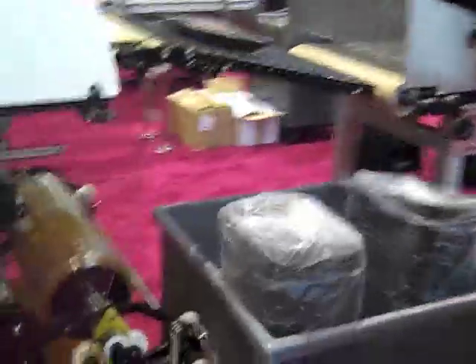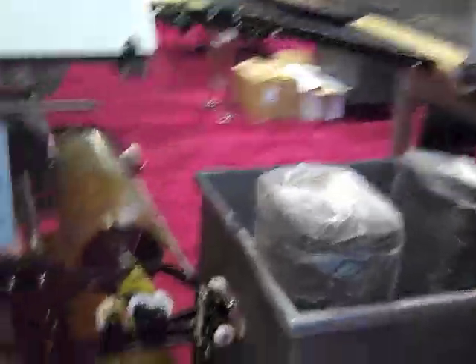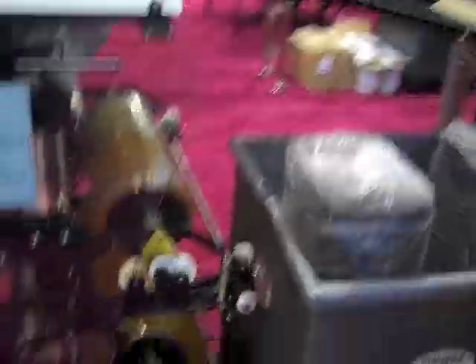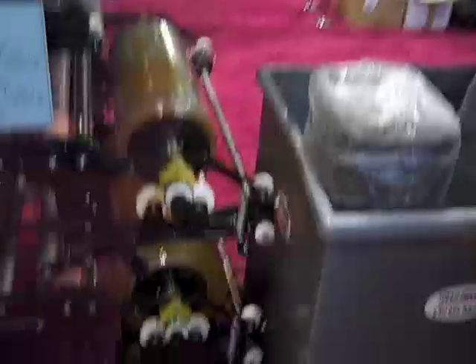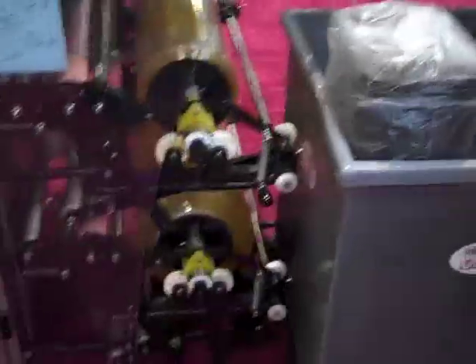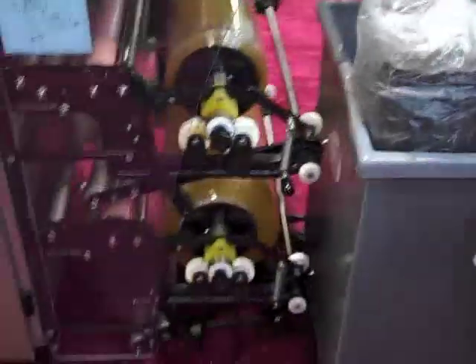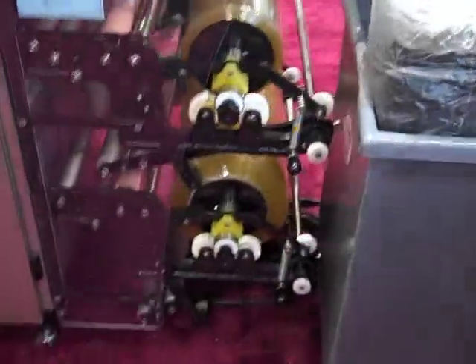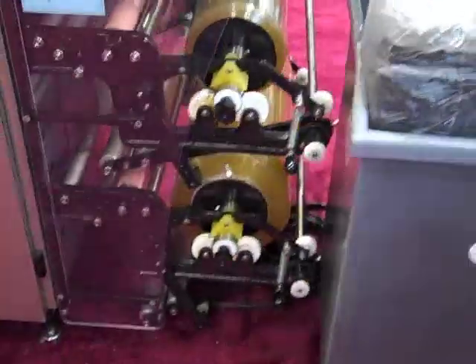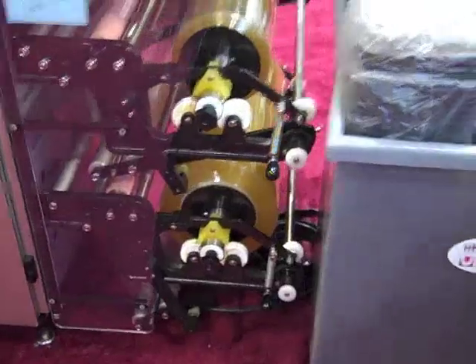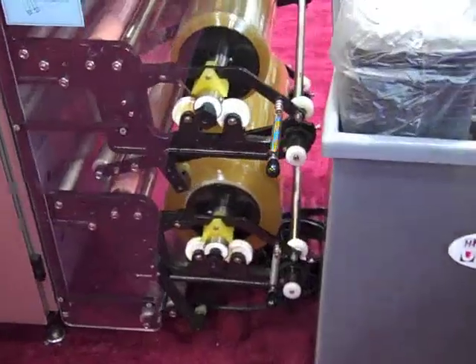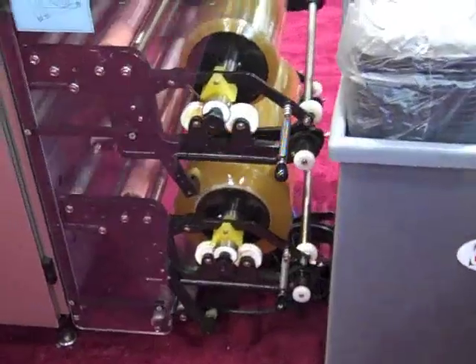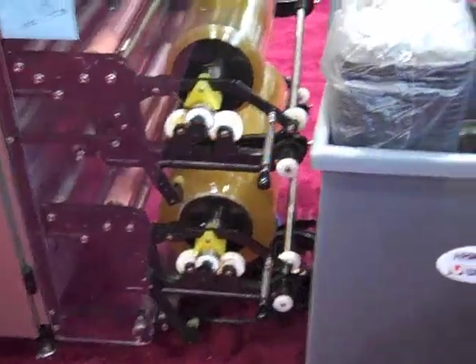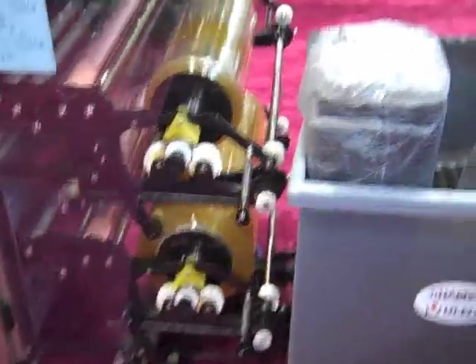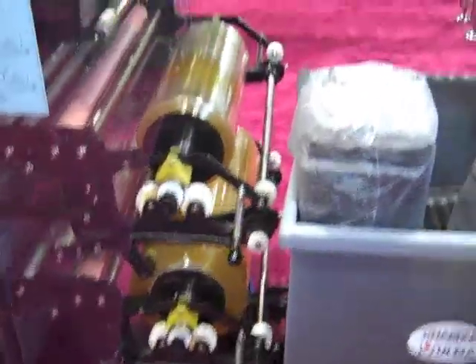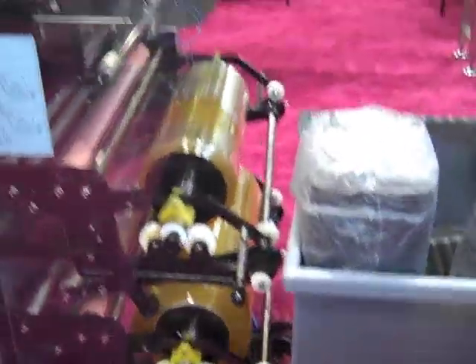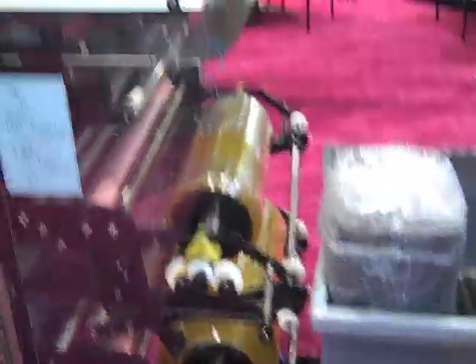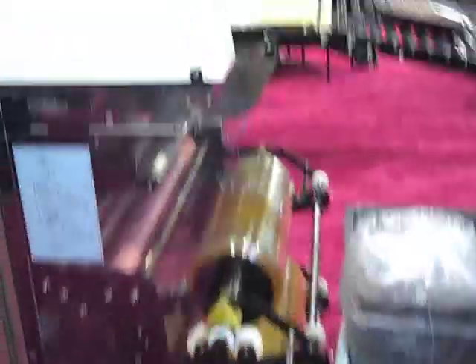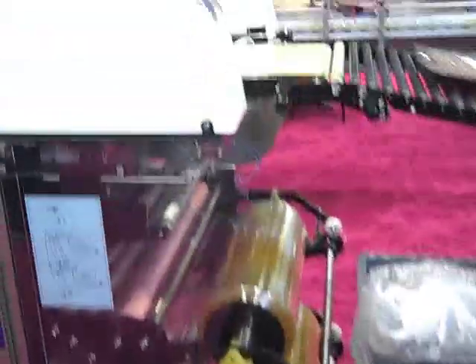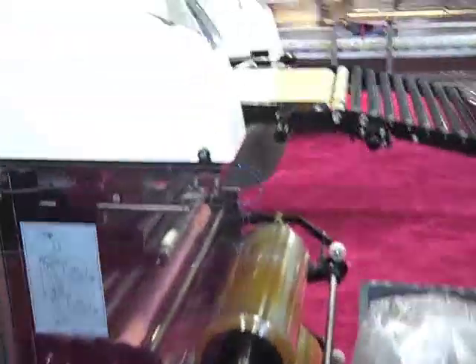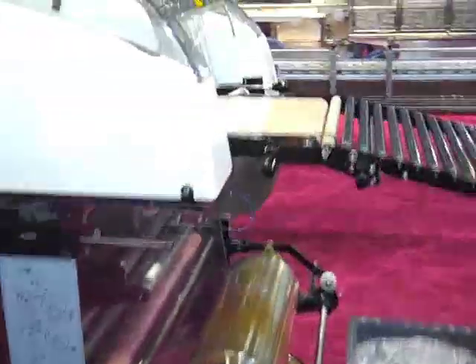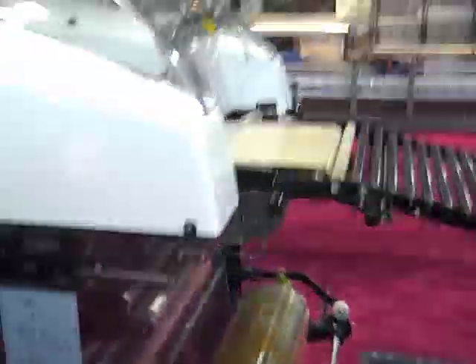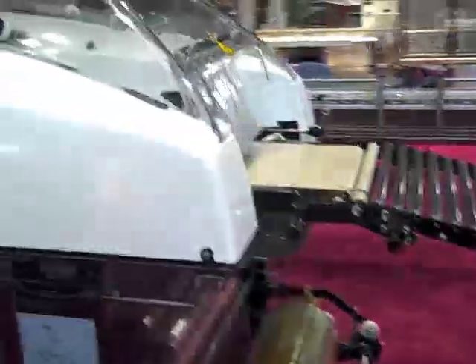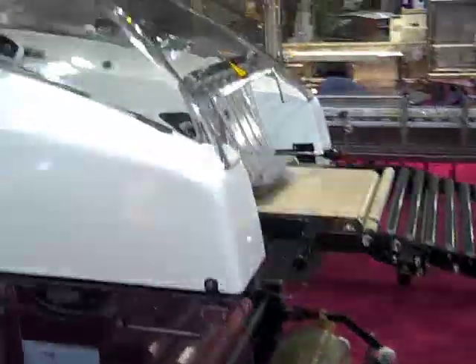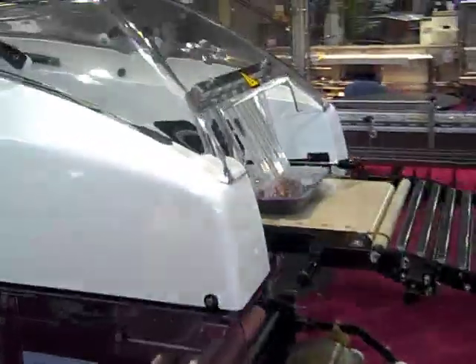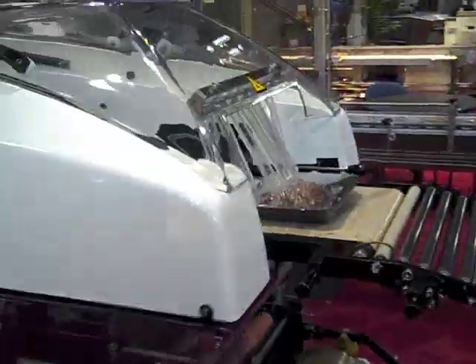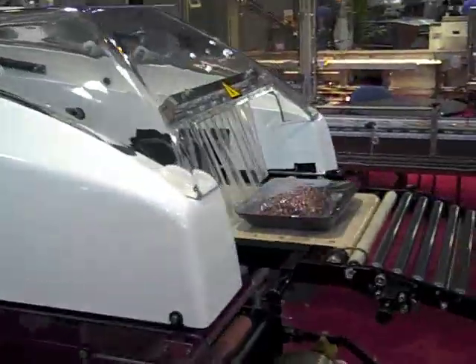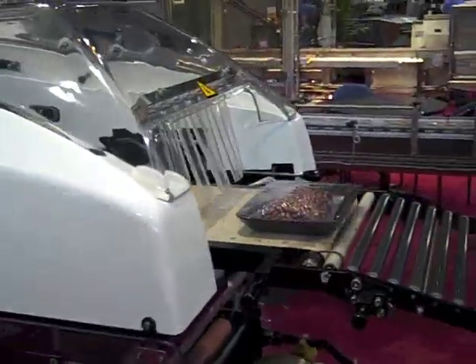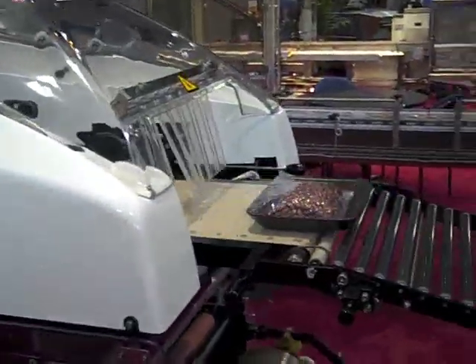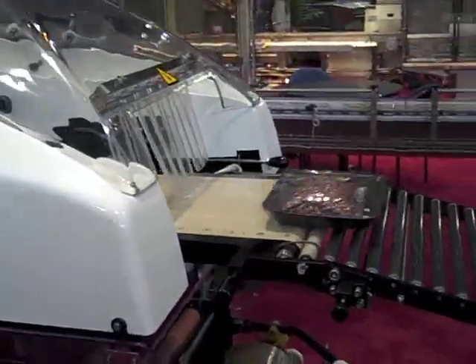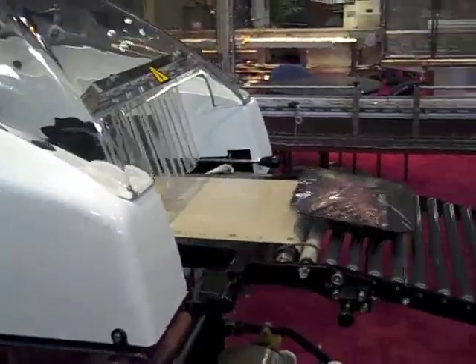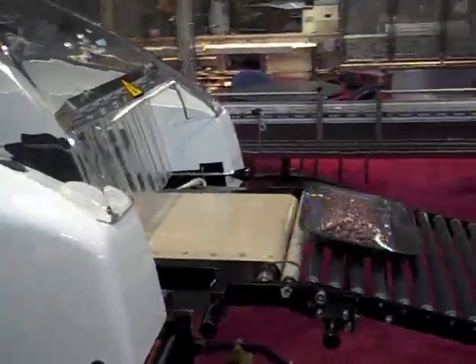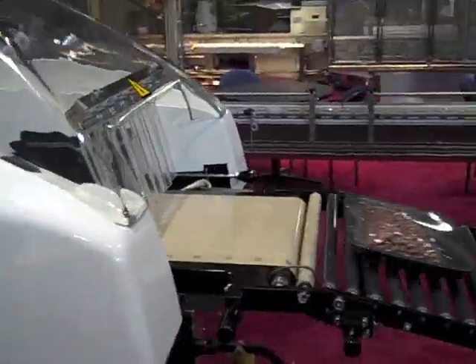It goes in, basically wraps it, and discharges it onto a heat belt to seal the bottom.